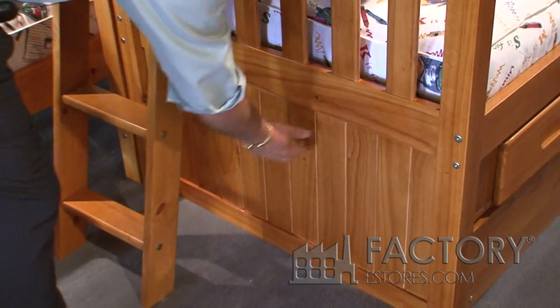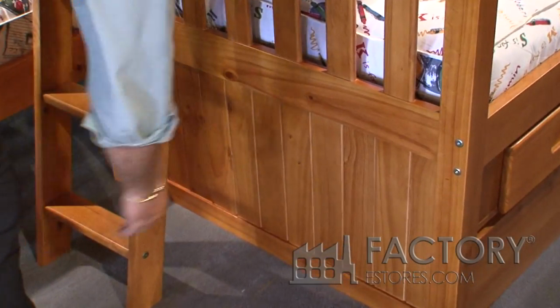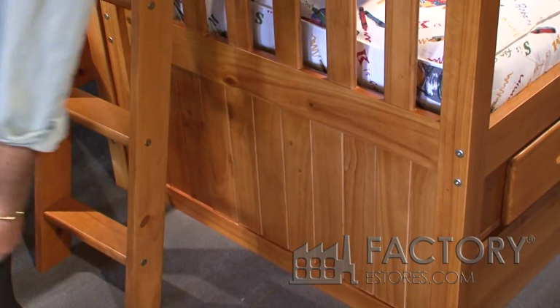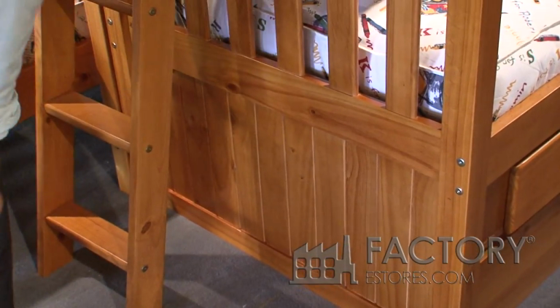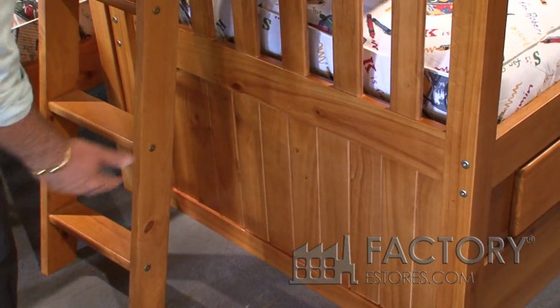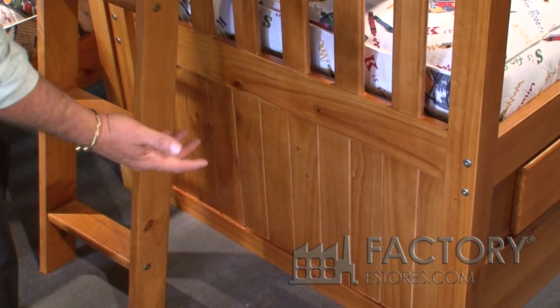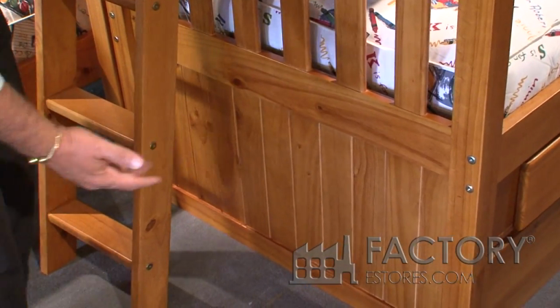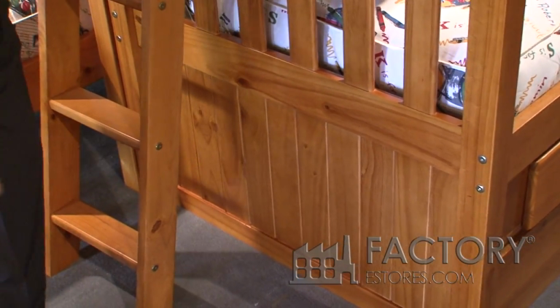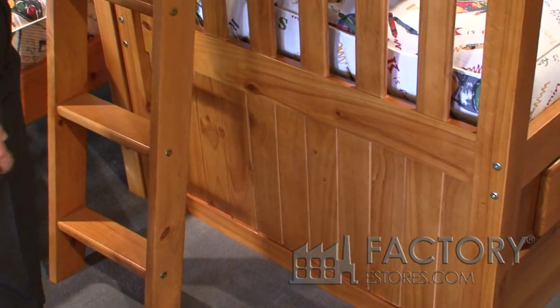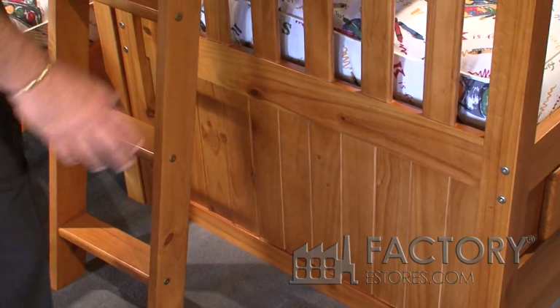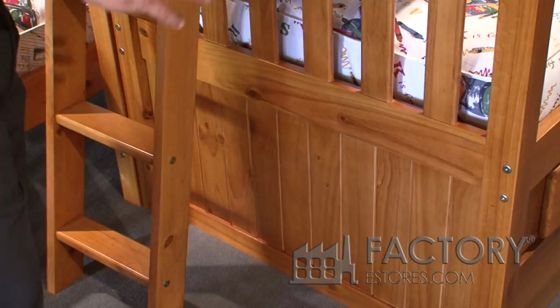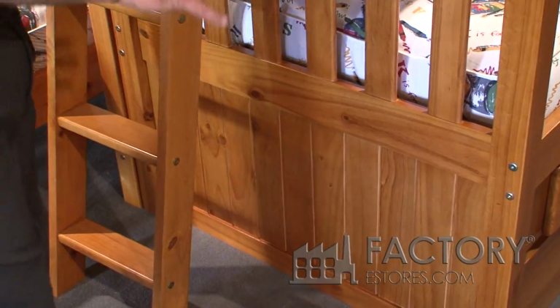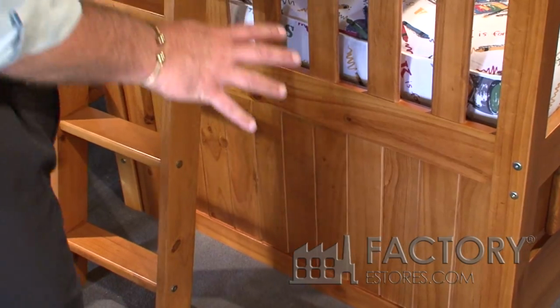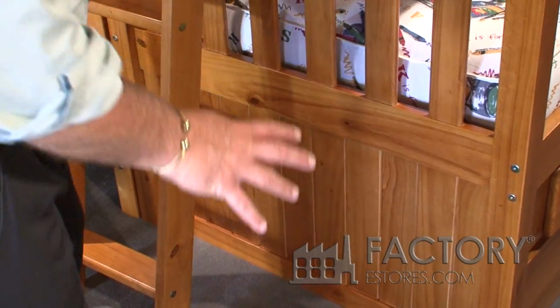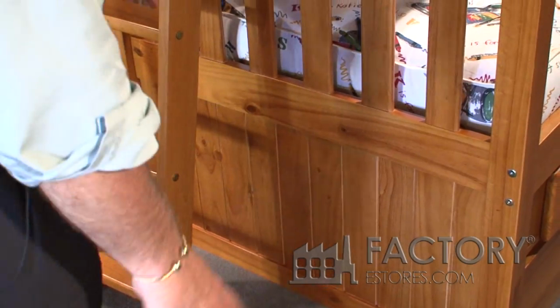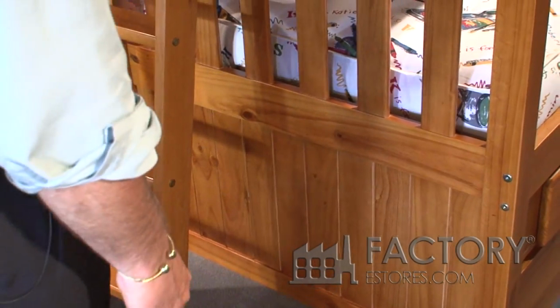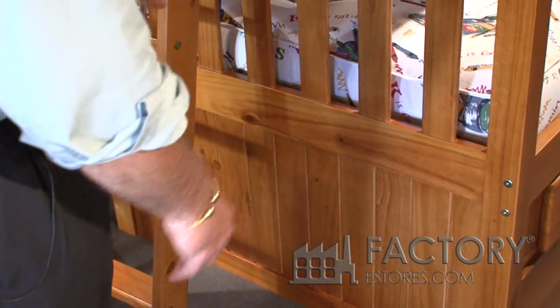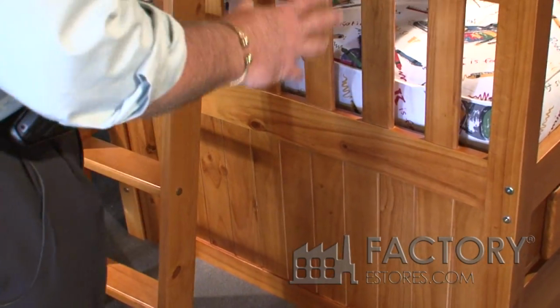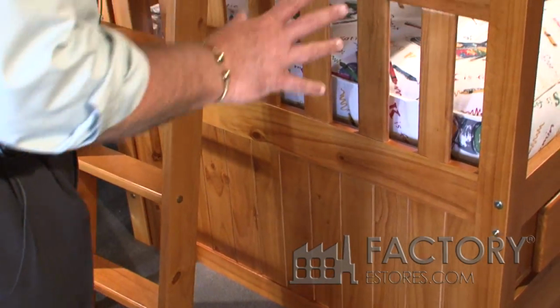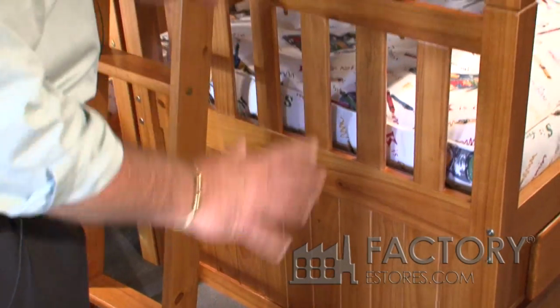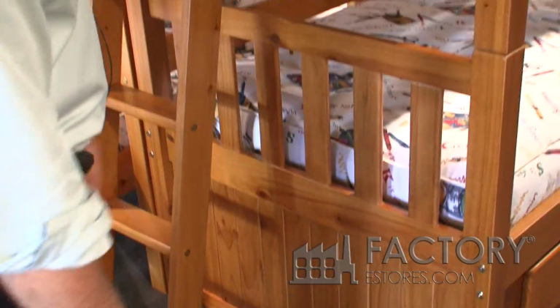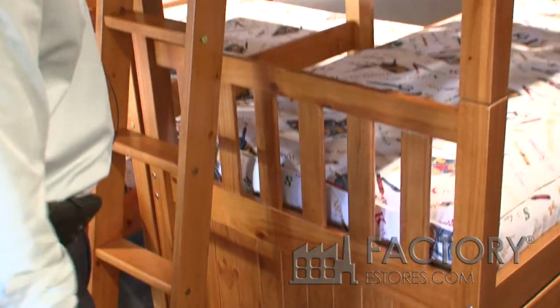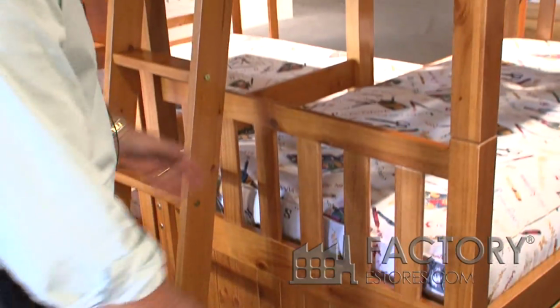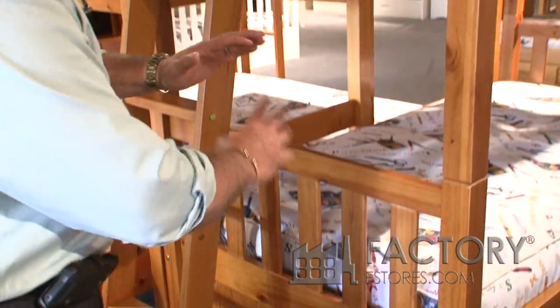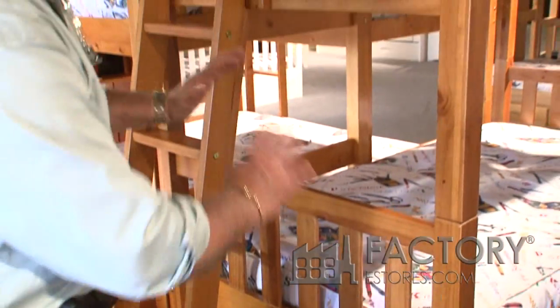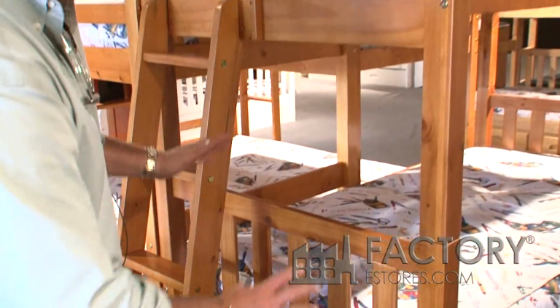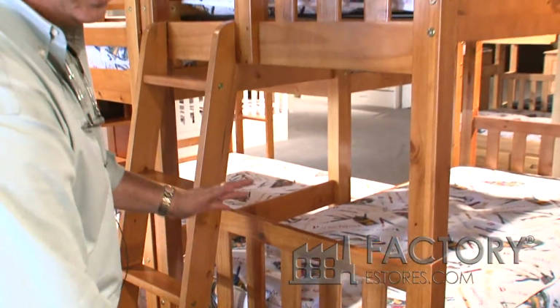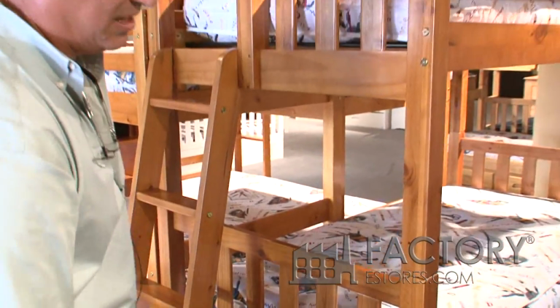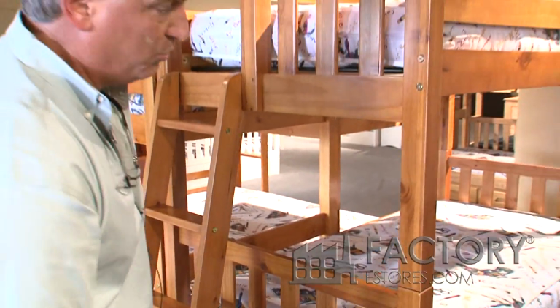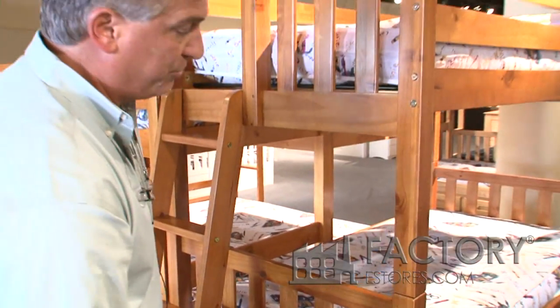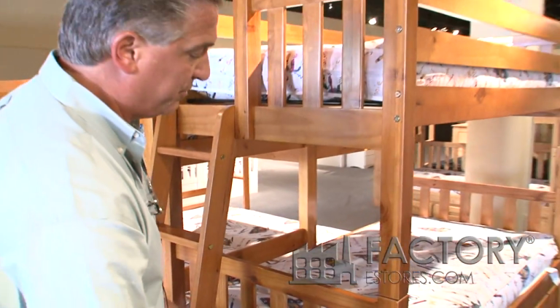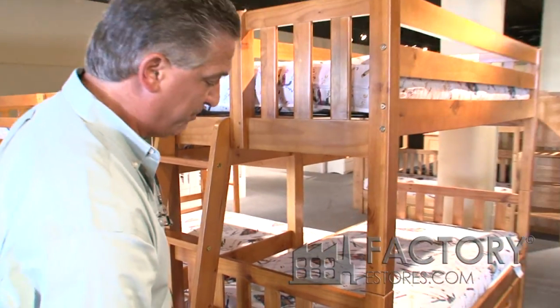It's a solid wood panel. We don't skimp anywhere on these bunk beds when it comes to solid wood. Everything is solid wood through and through.